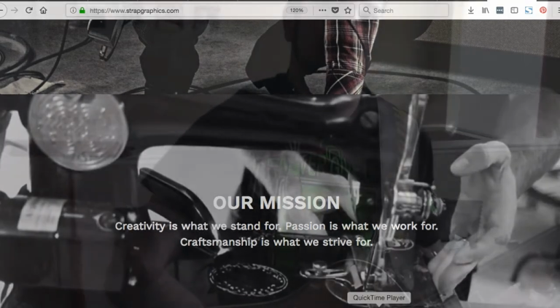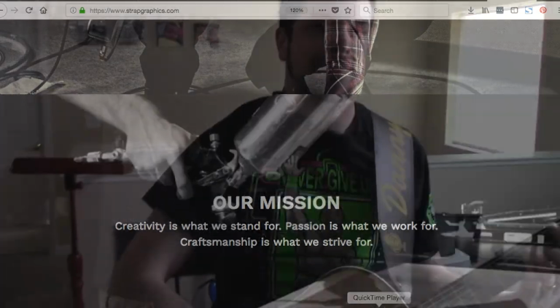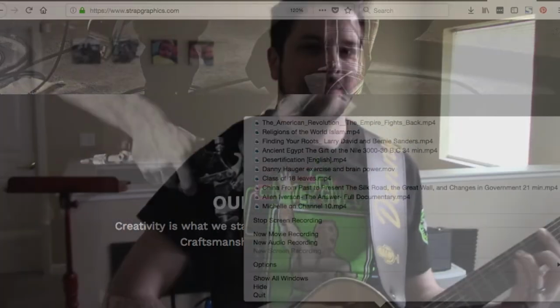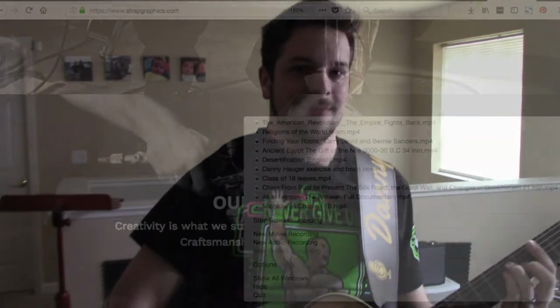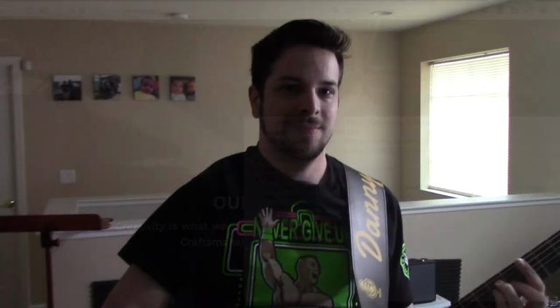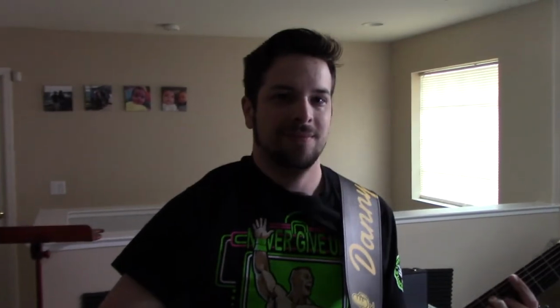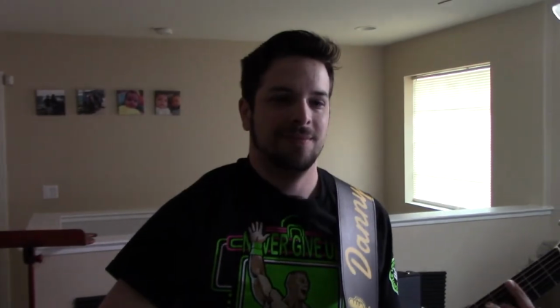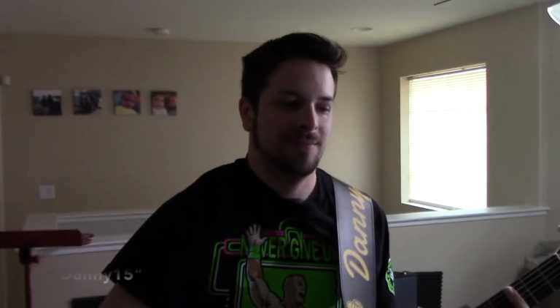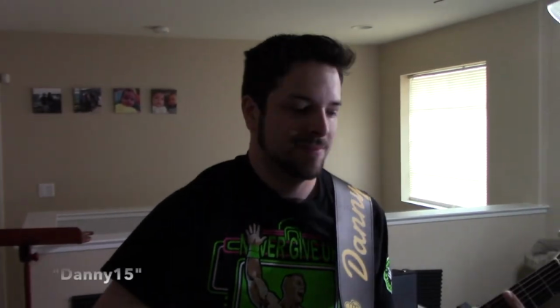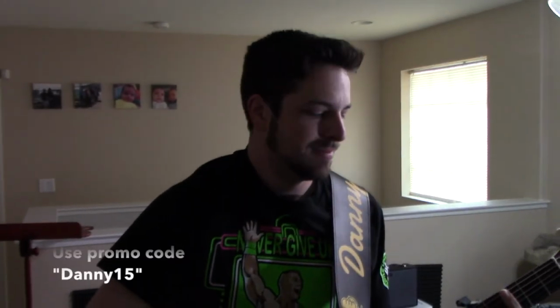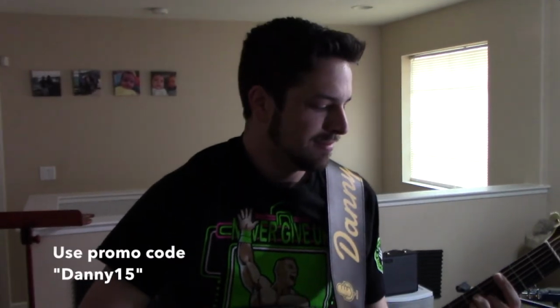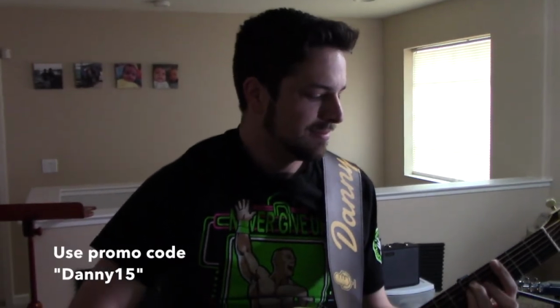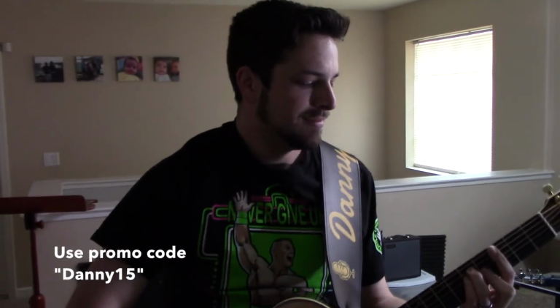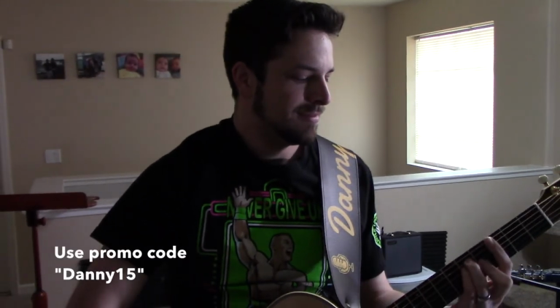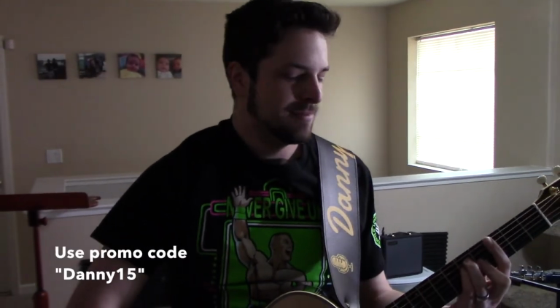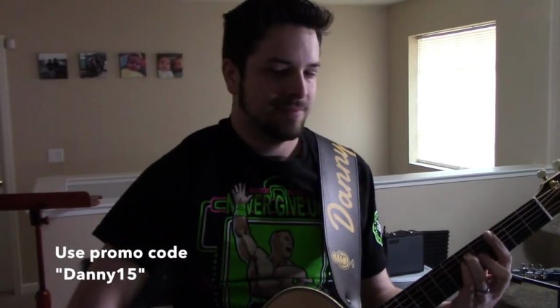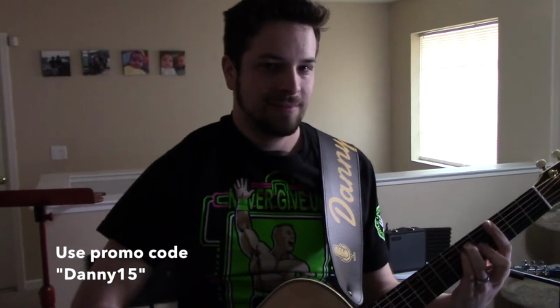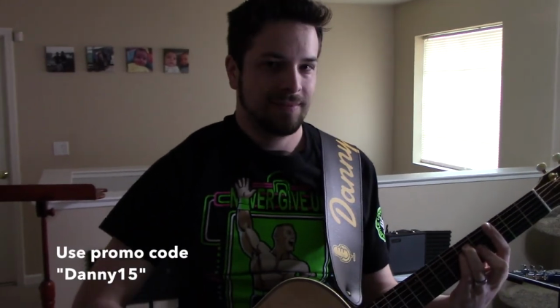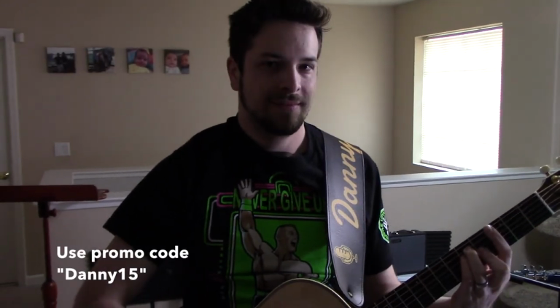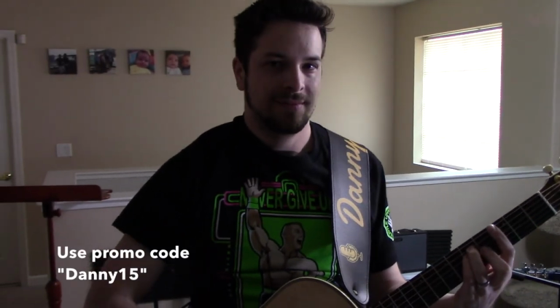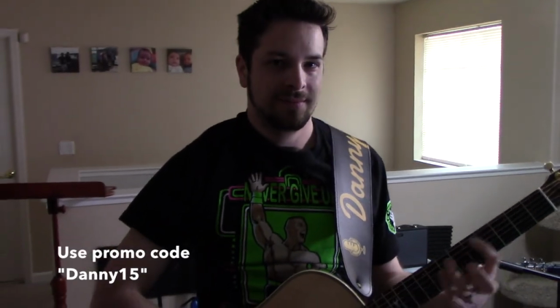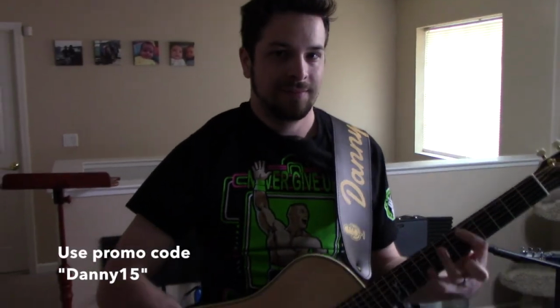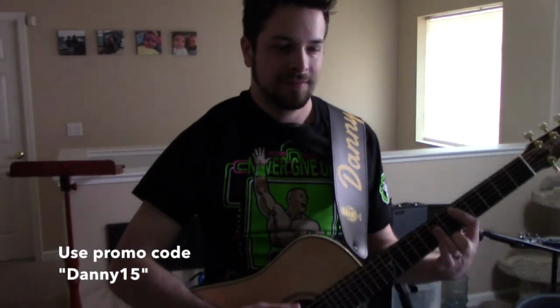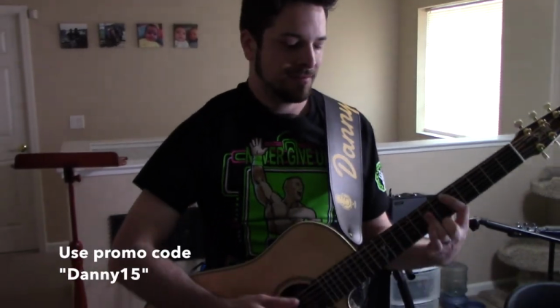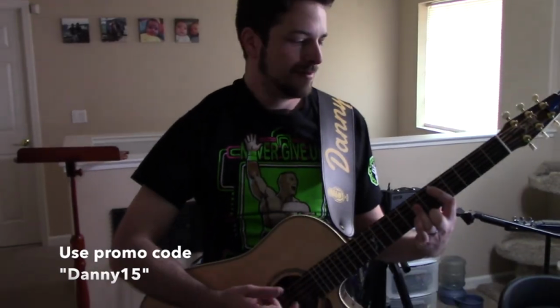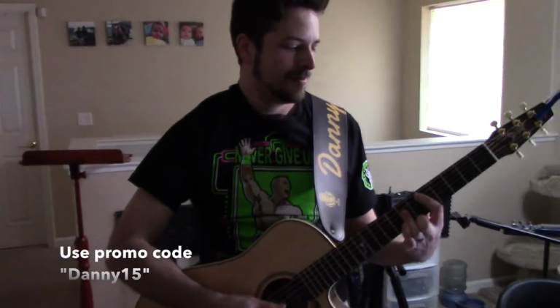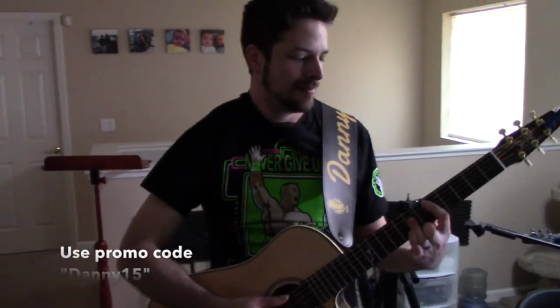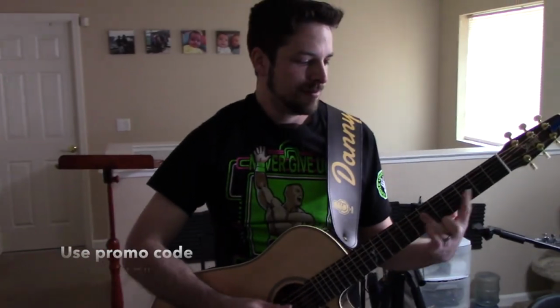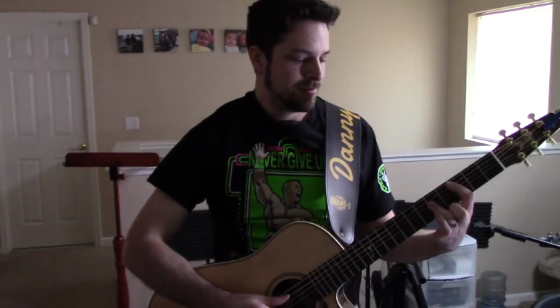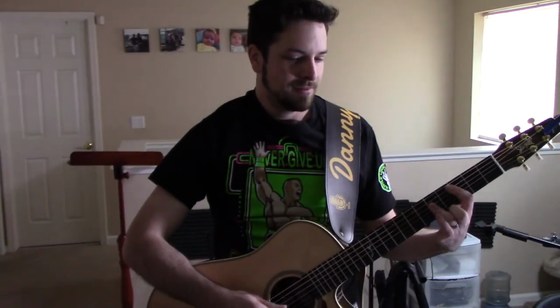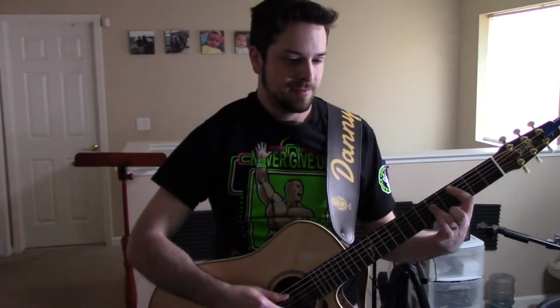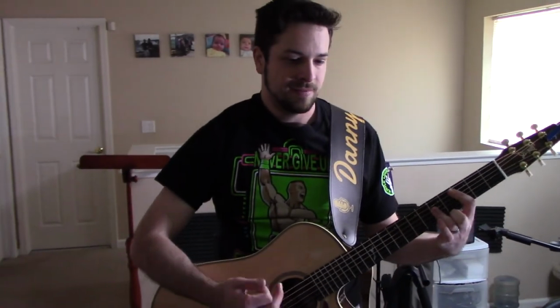So from now on, you'll see me sporting my Danny Hogger Strap Graphics Guitar Strap, and I advise you to get one too.